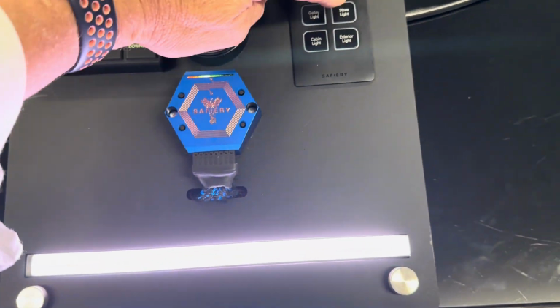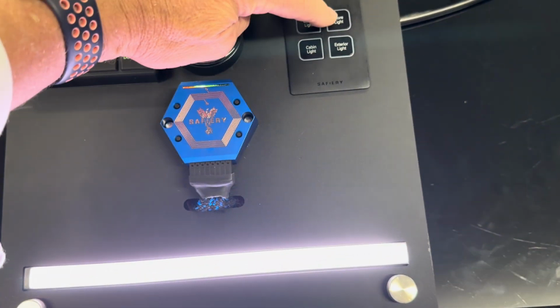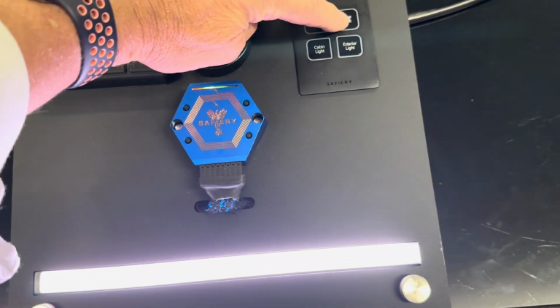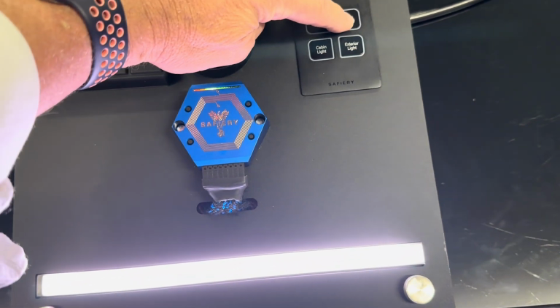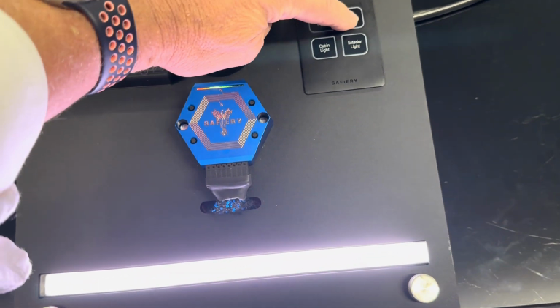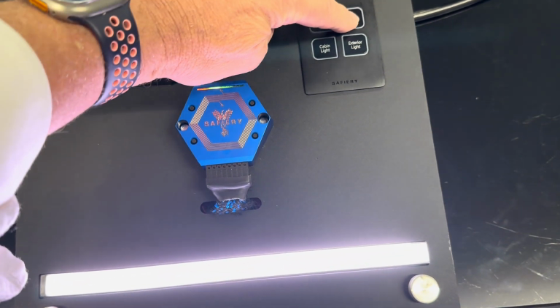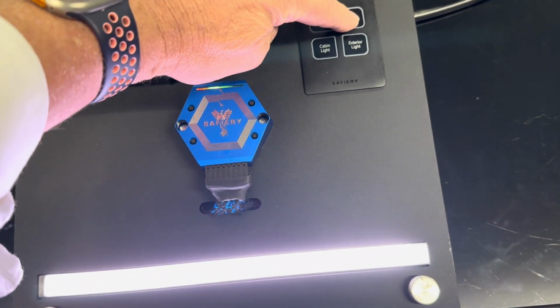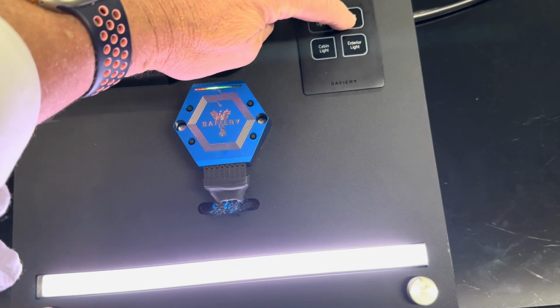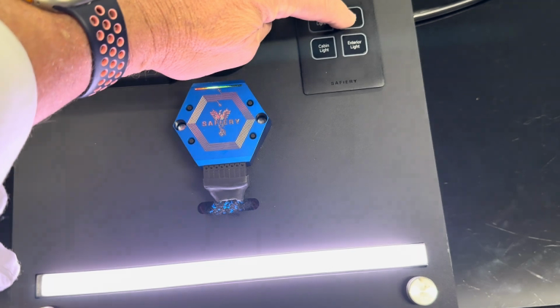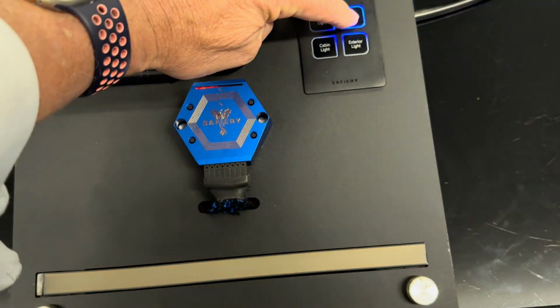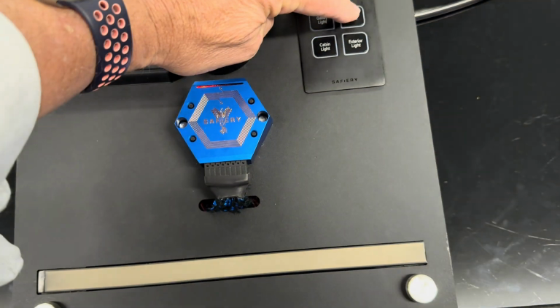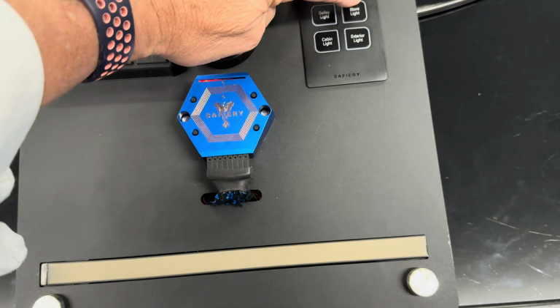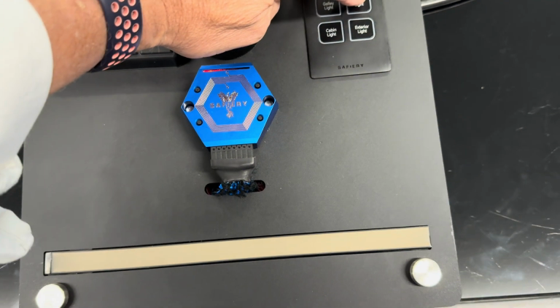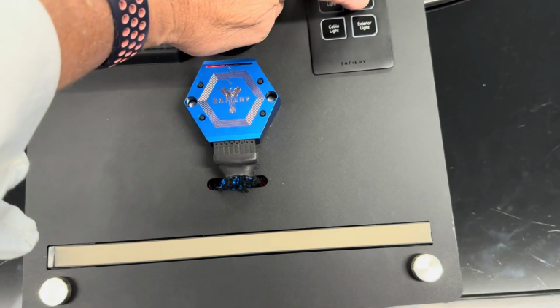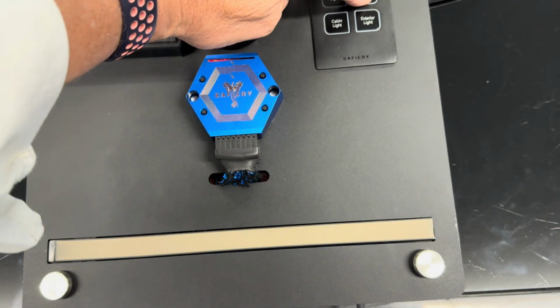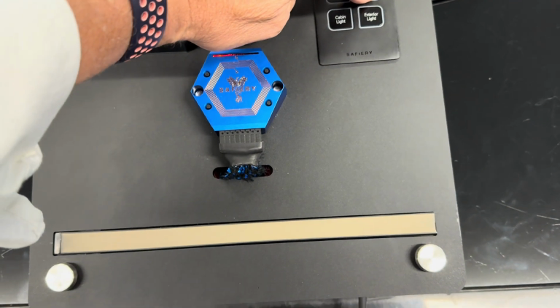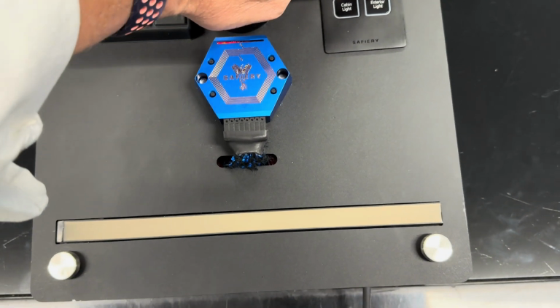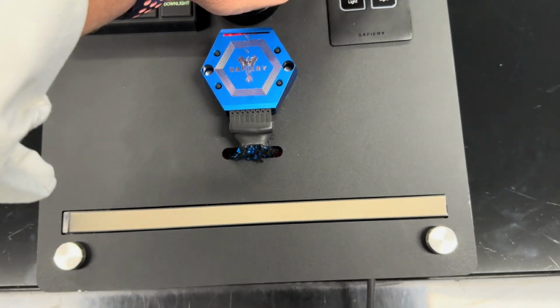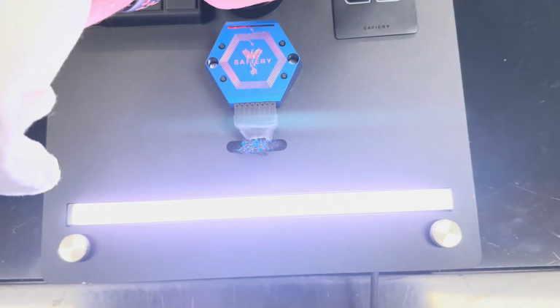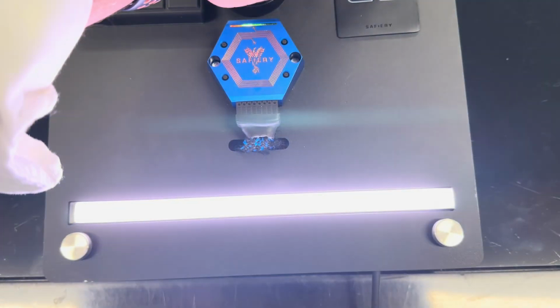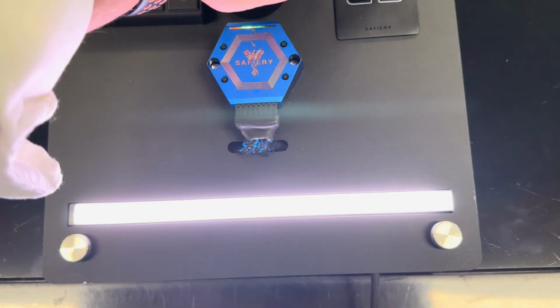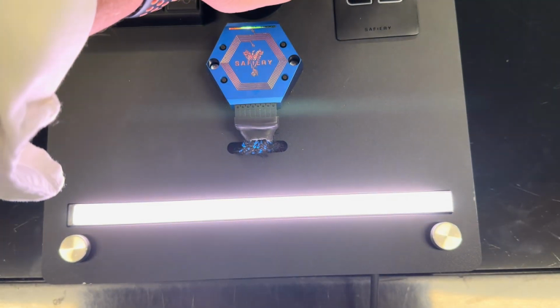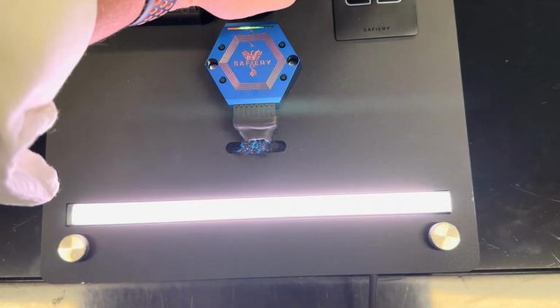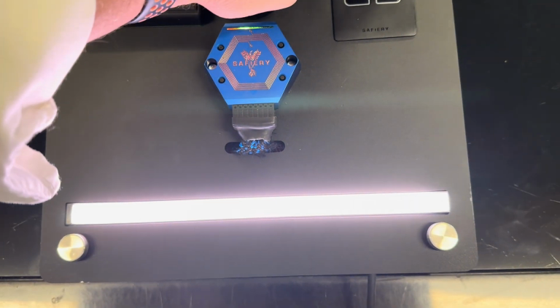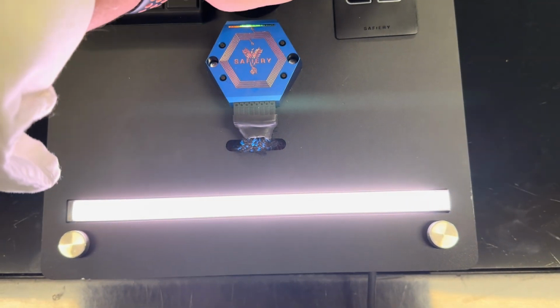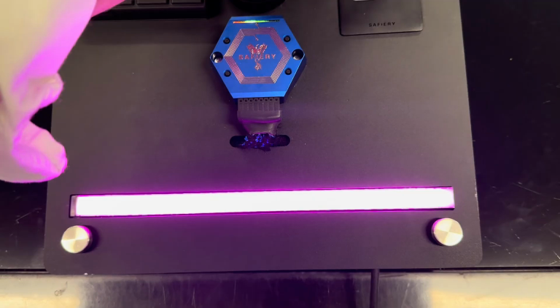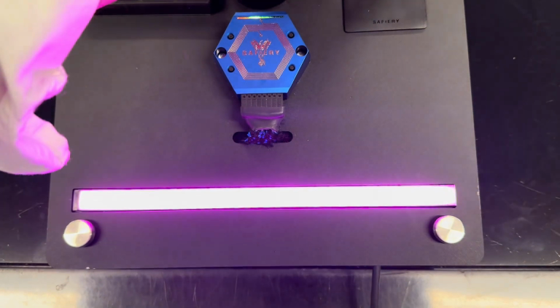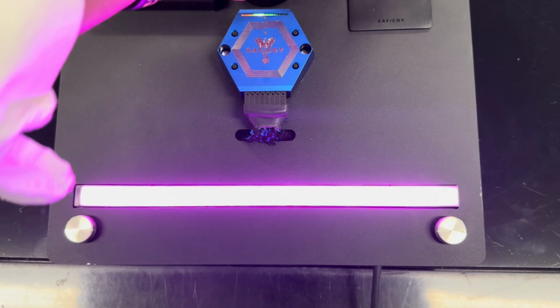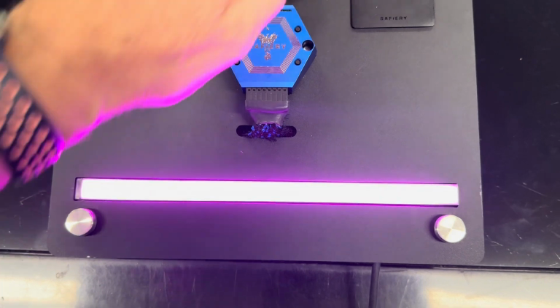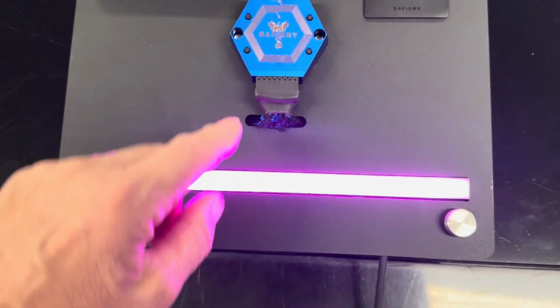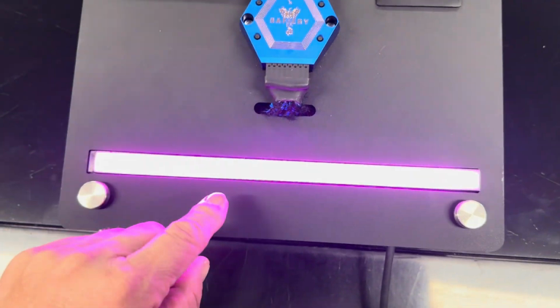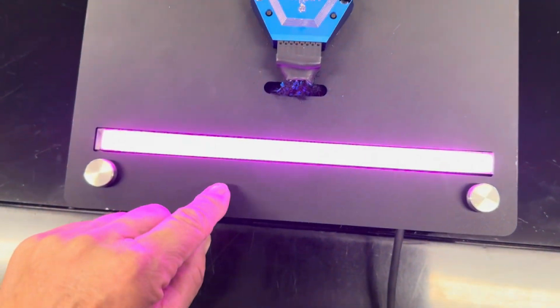And now I'm going to turn it off using the Bluetooth. It's off. Turn it on again with Bluetooth — but watch this. Double-press it, and it changes colour.